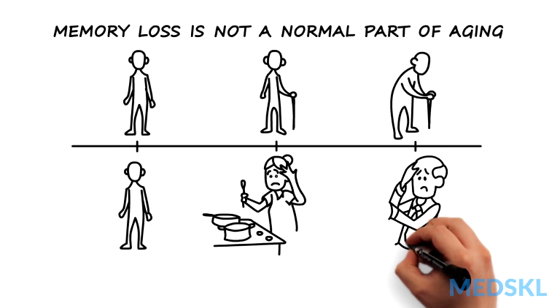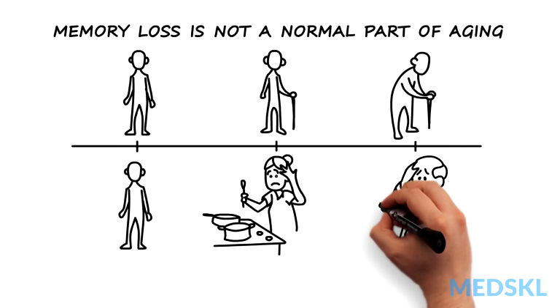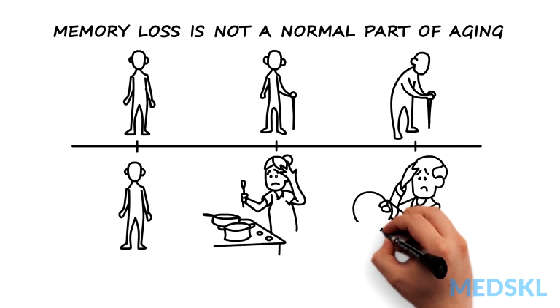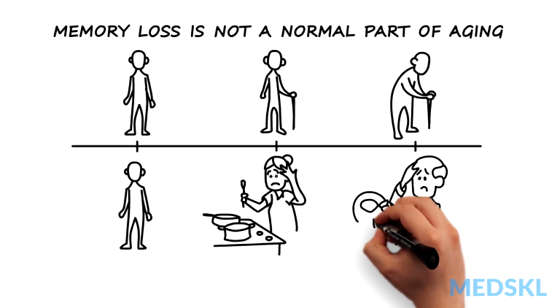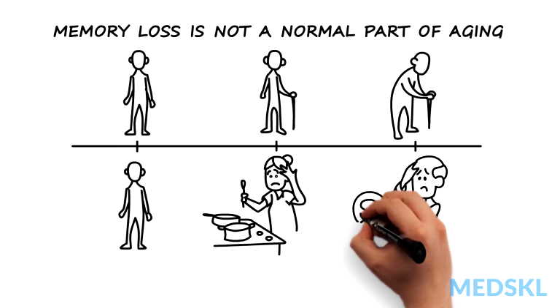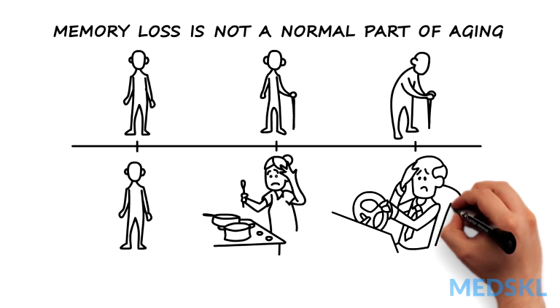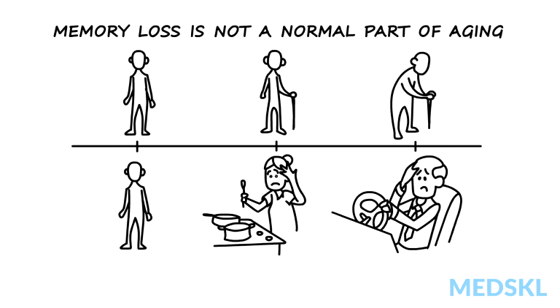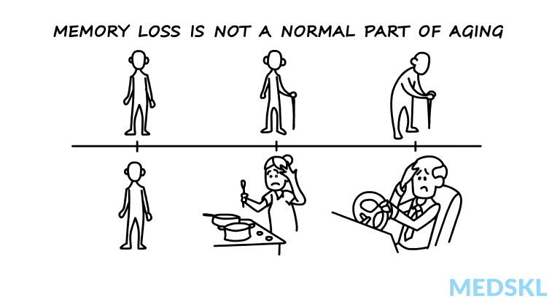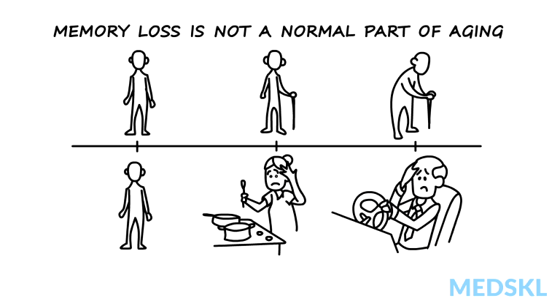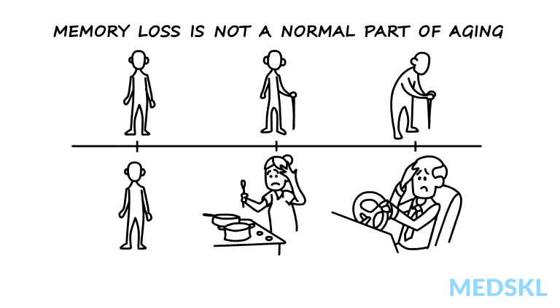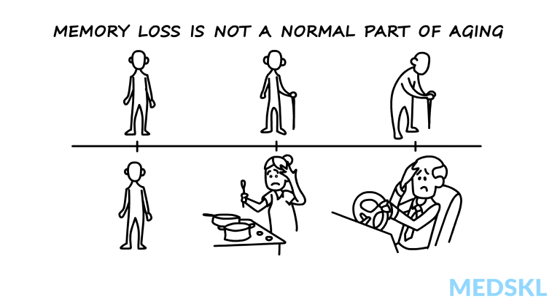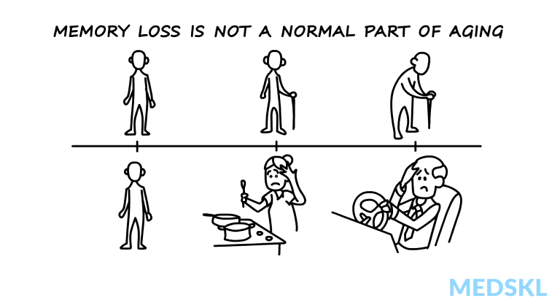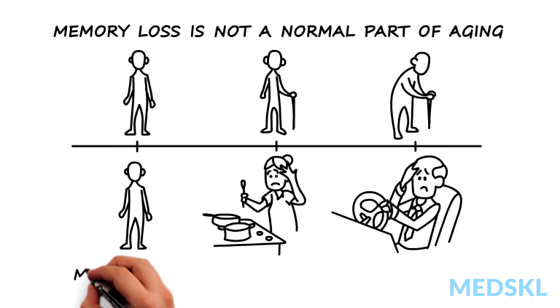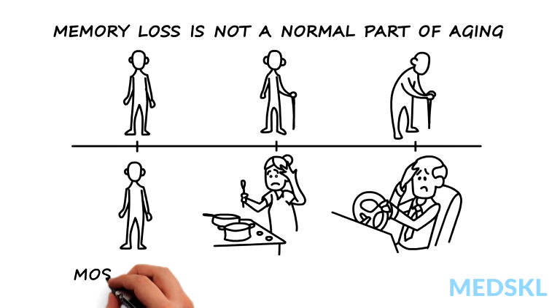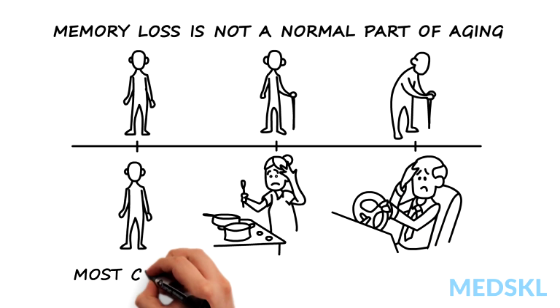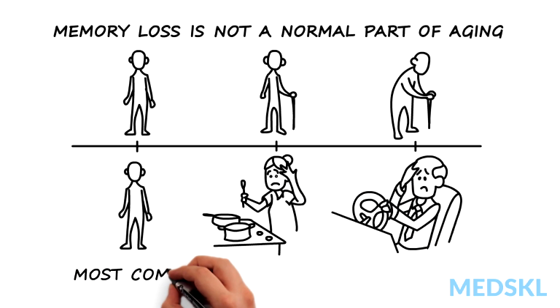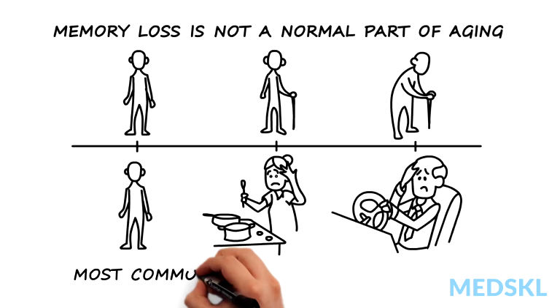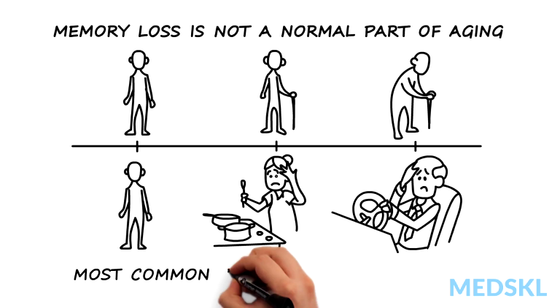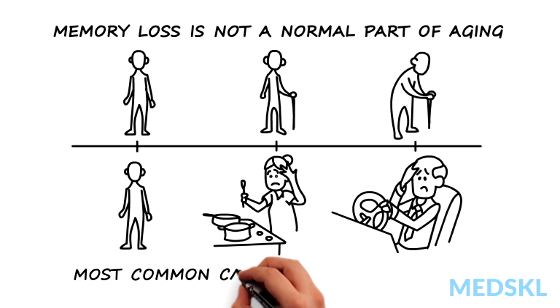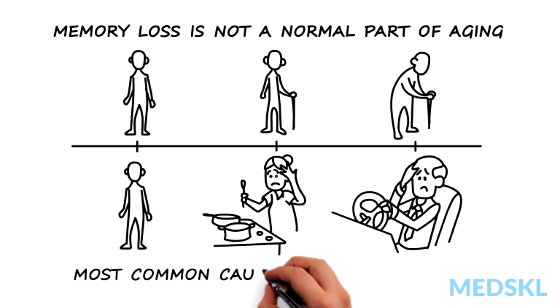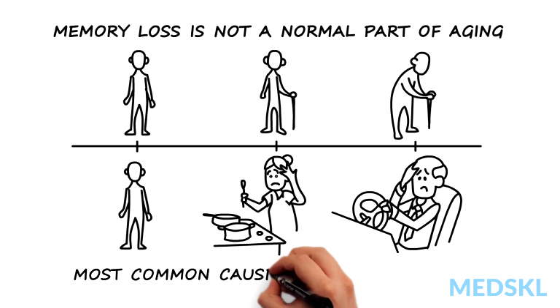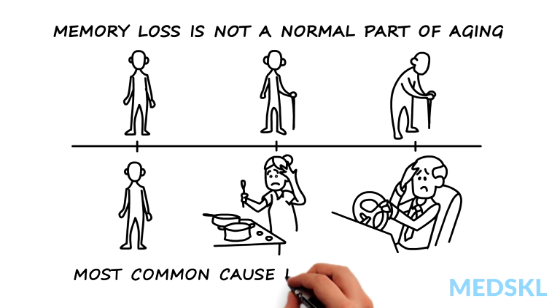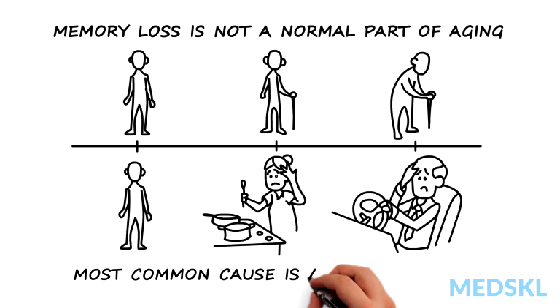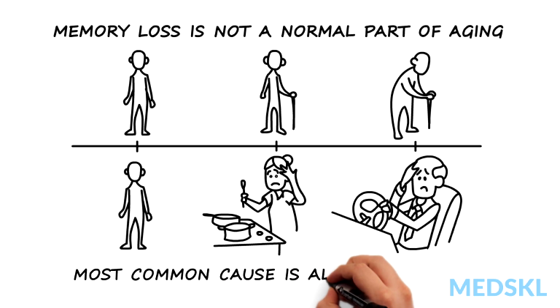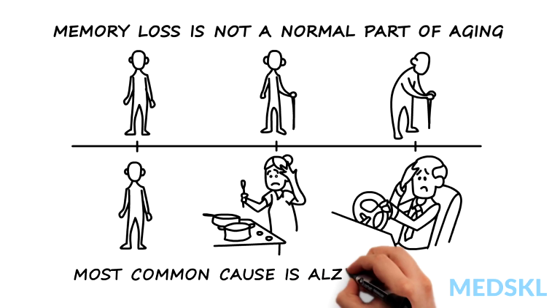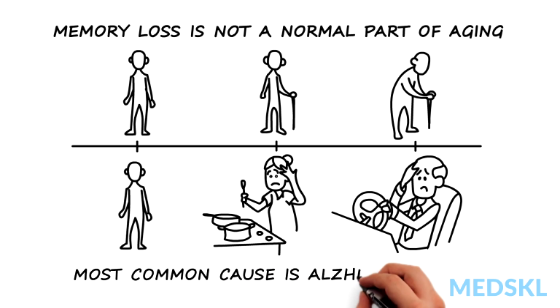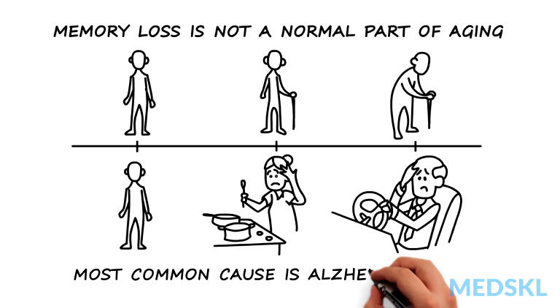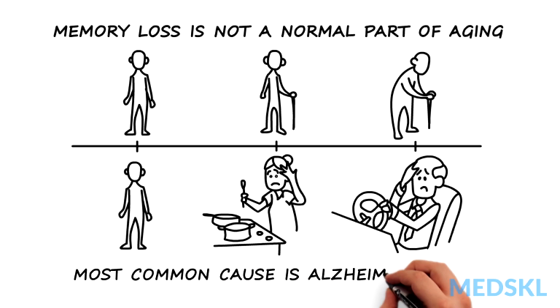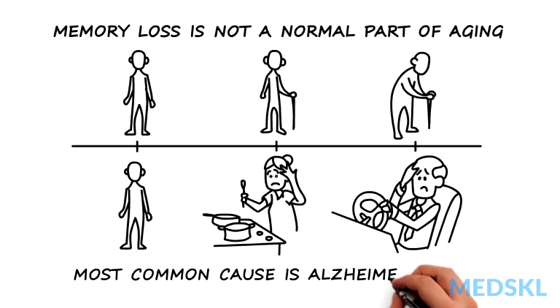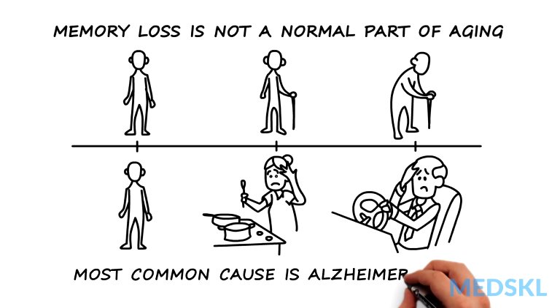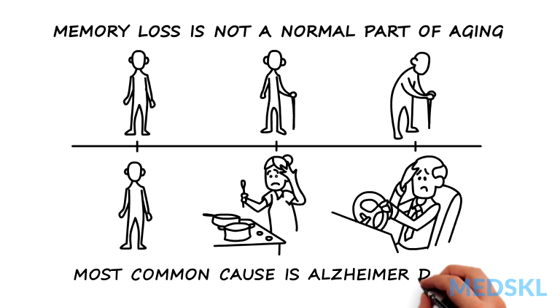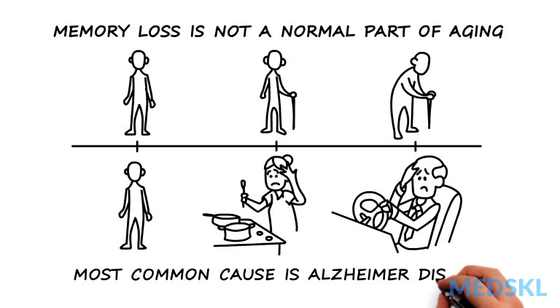There are many causes for dementia. The most common cause in older individuals is Alzheimer's disease.